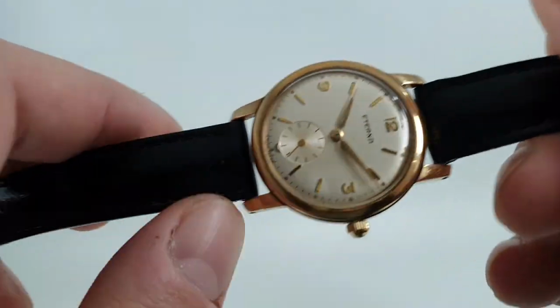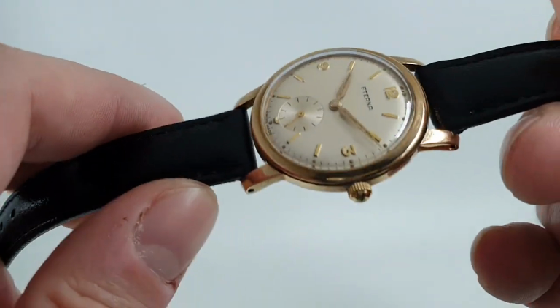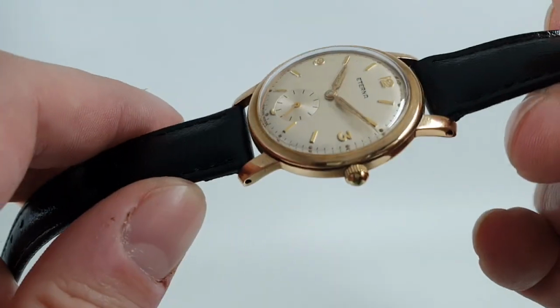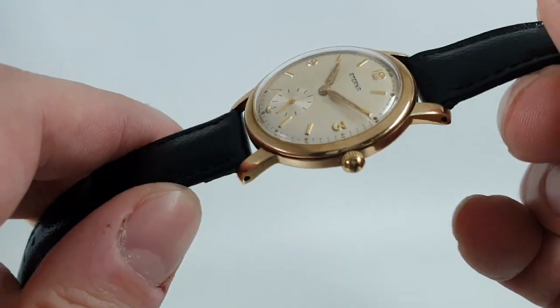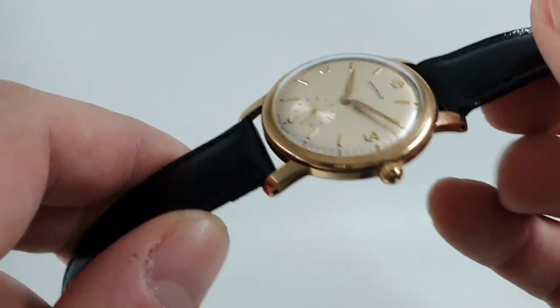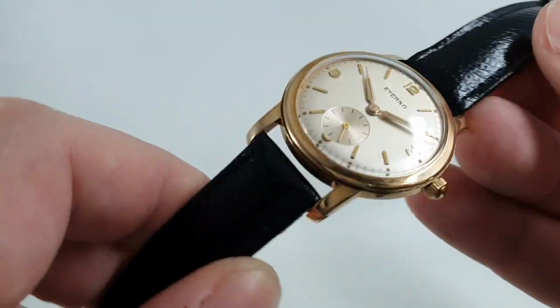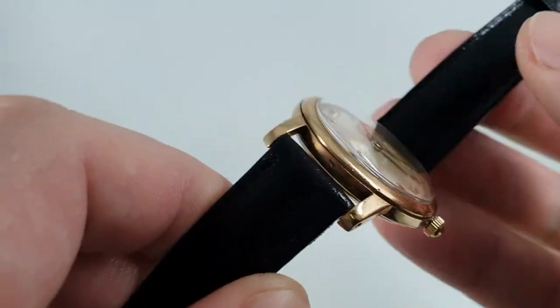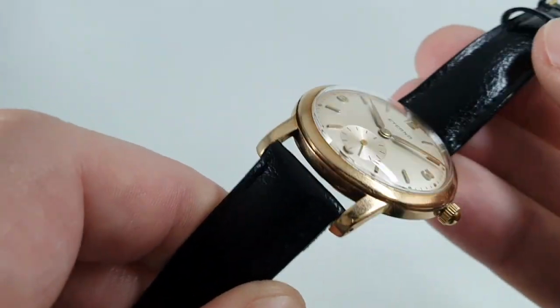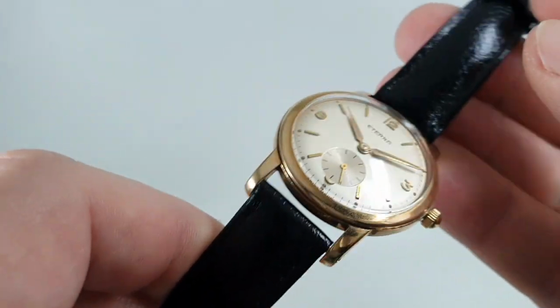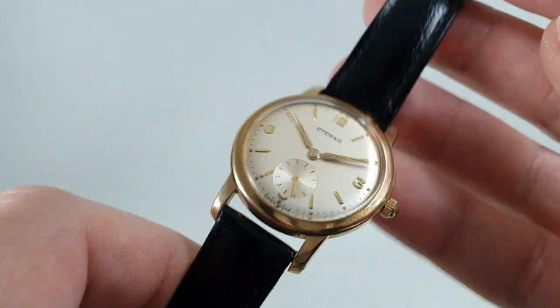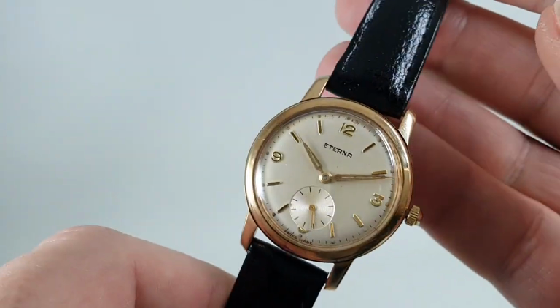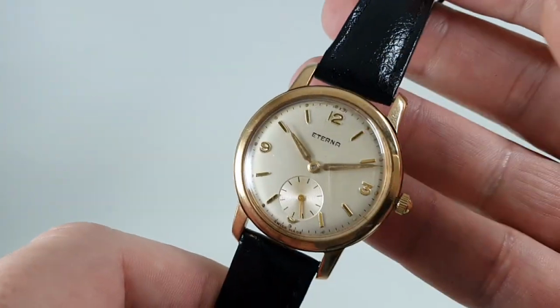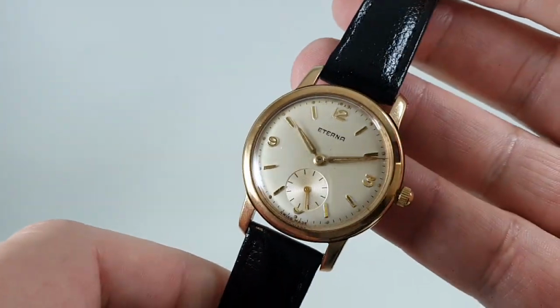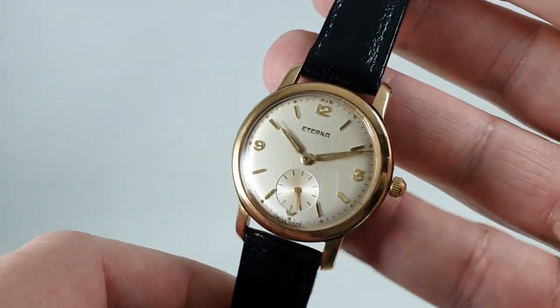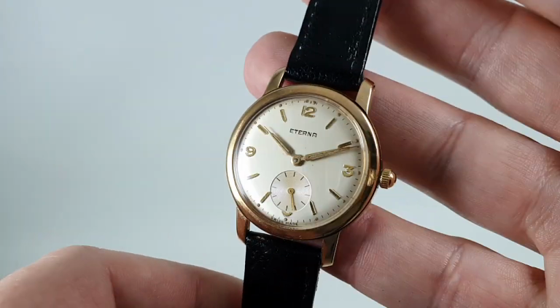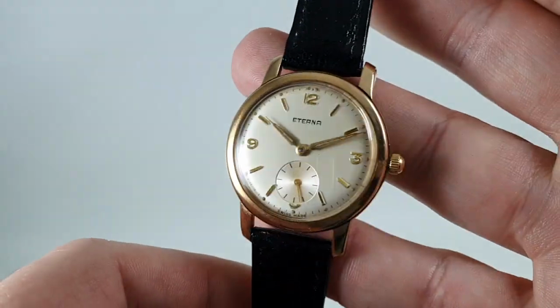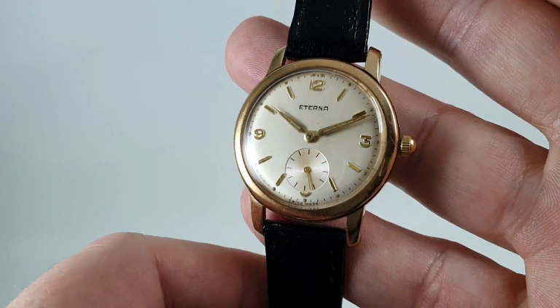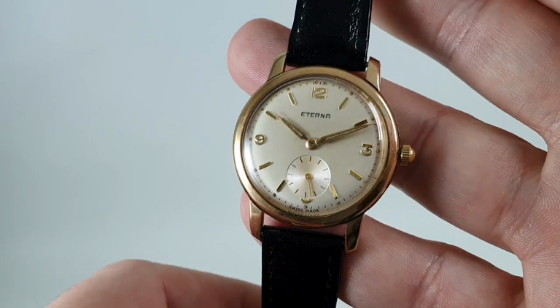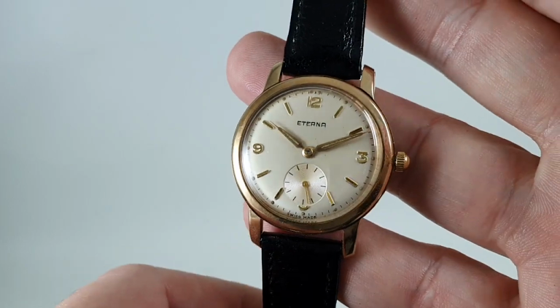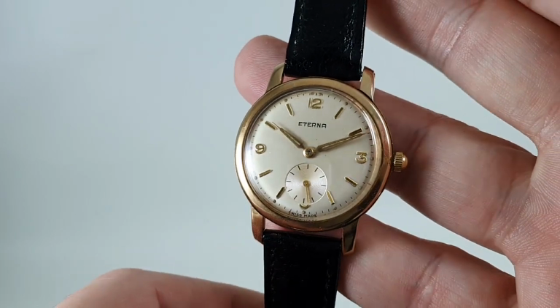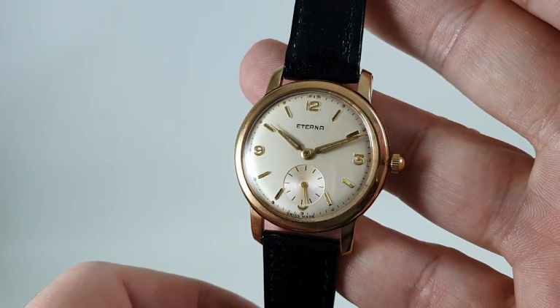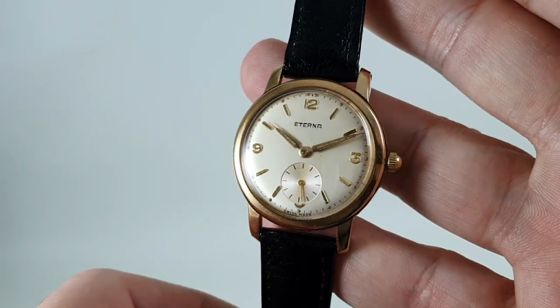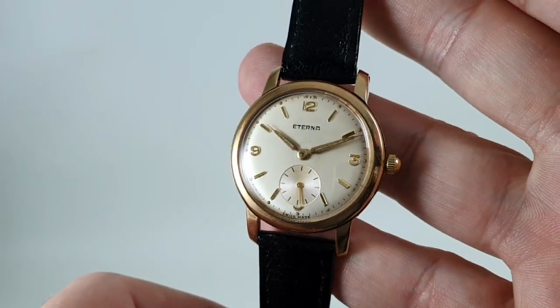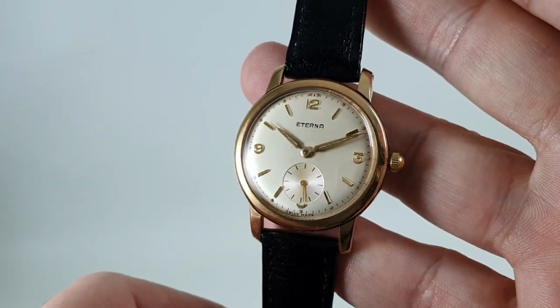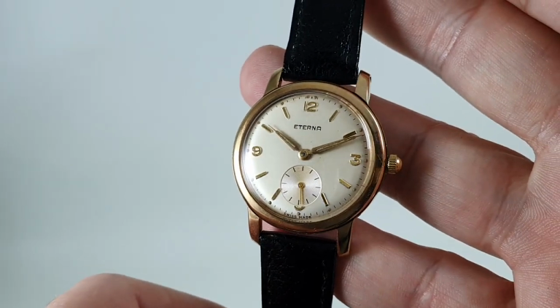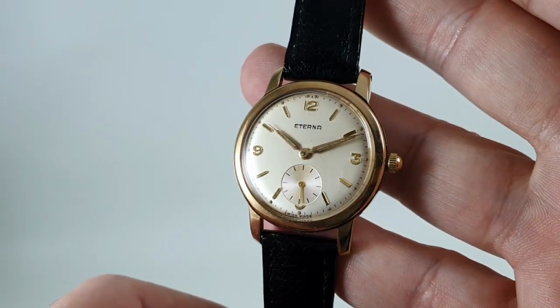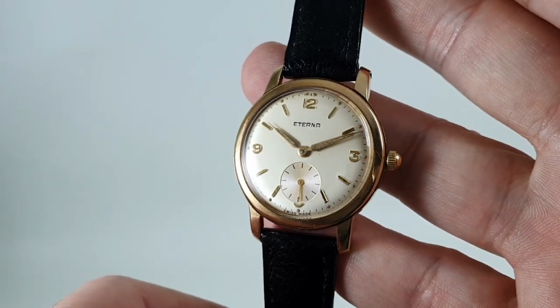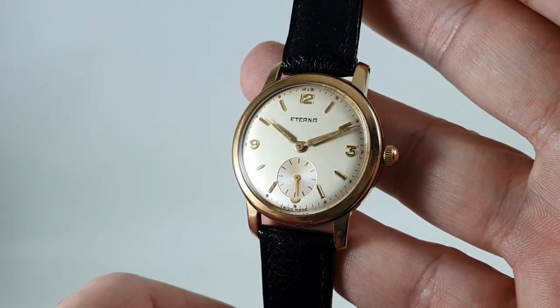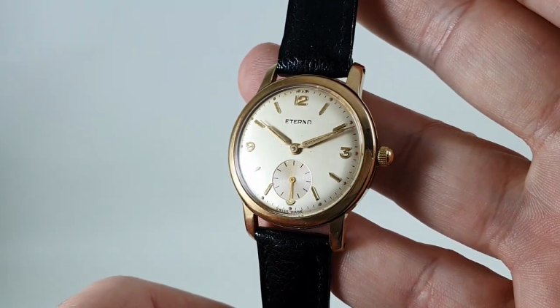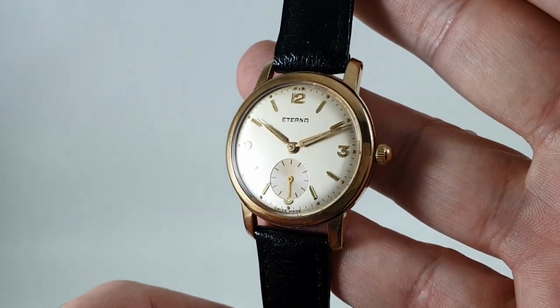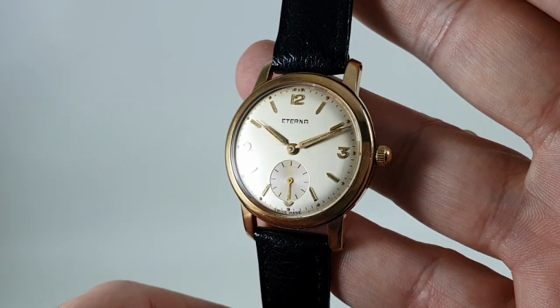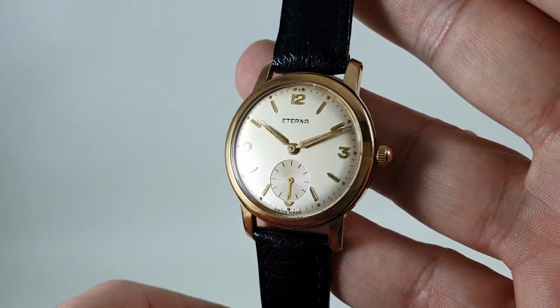Drilled lugs, sub-seconds, new strap — ready to wear.